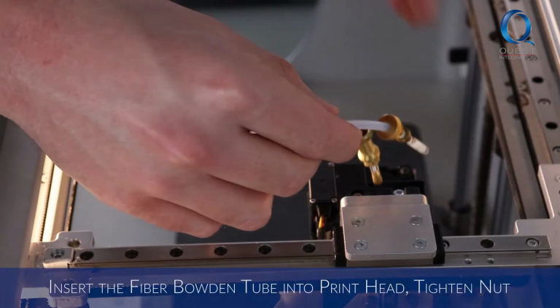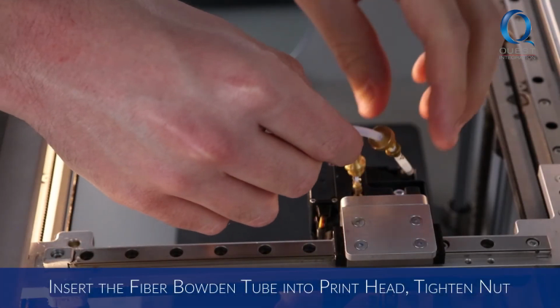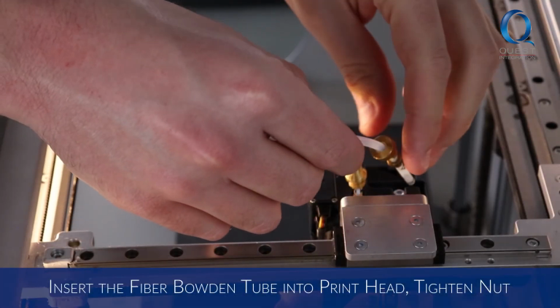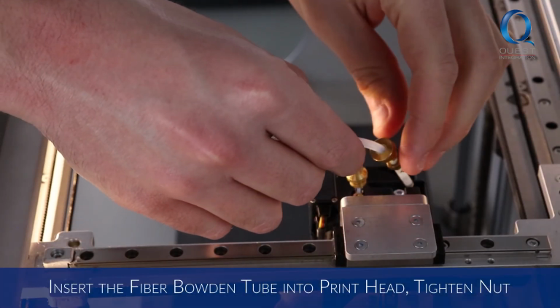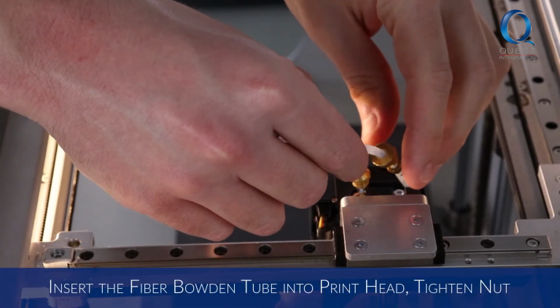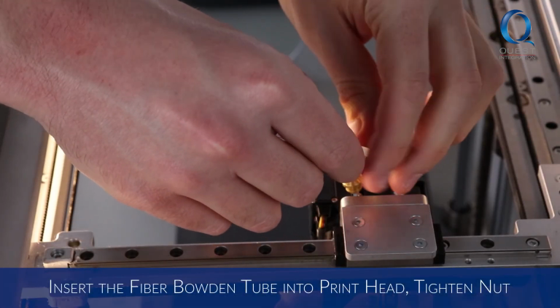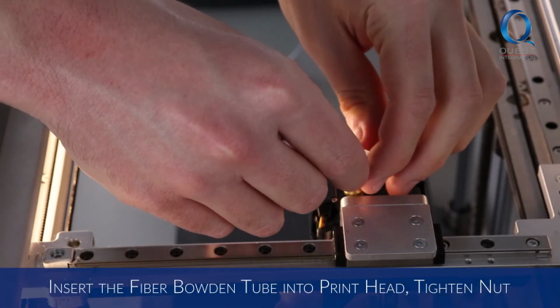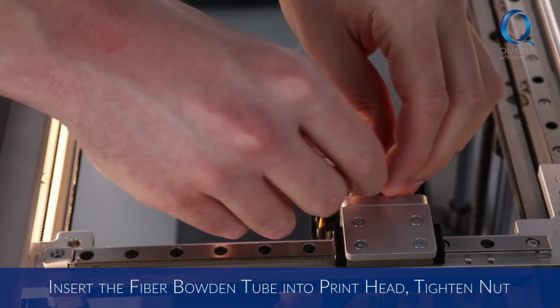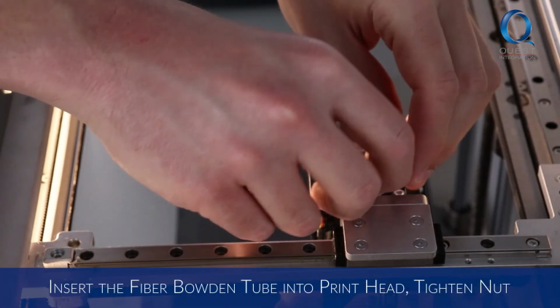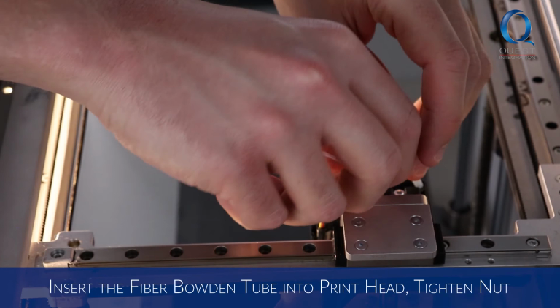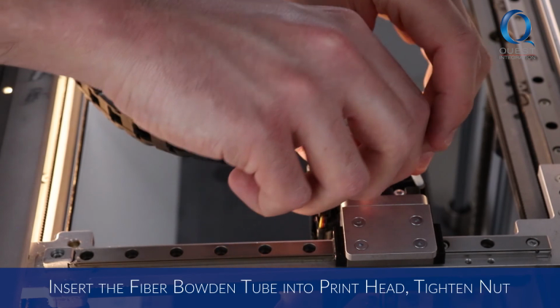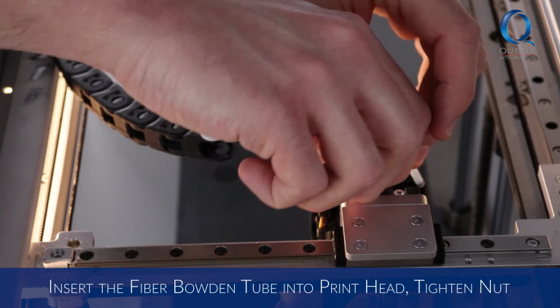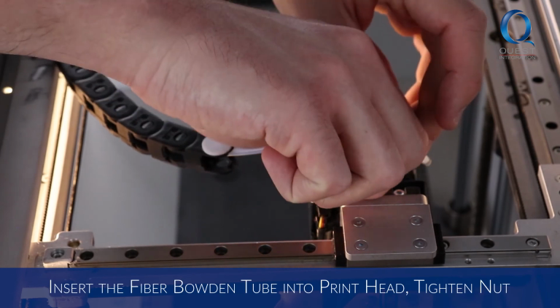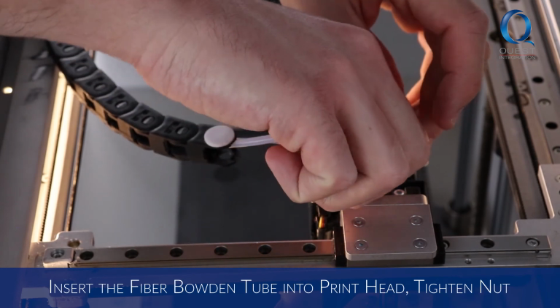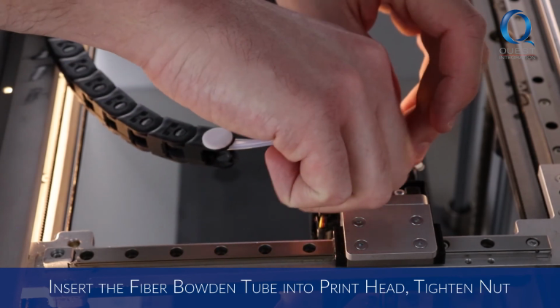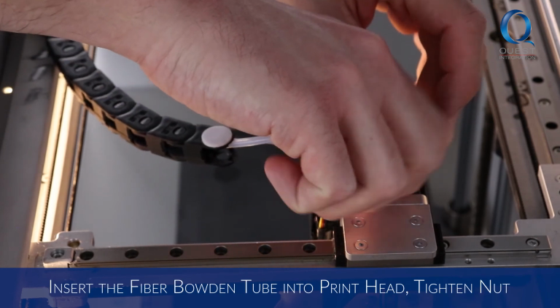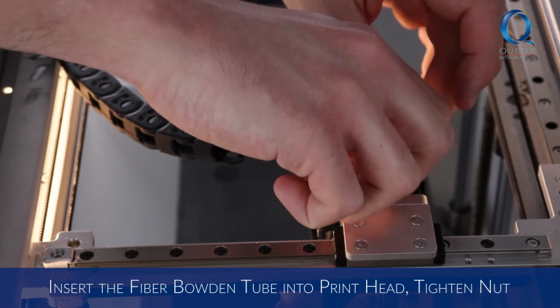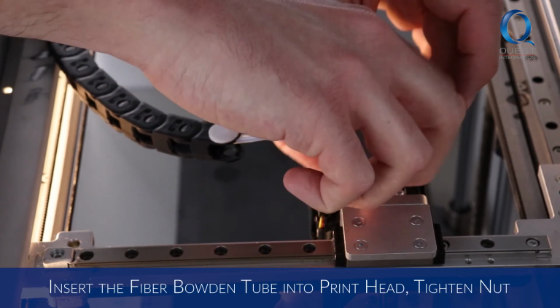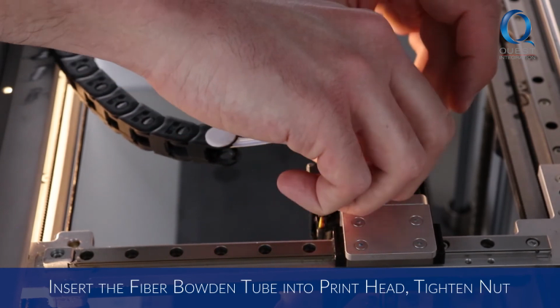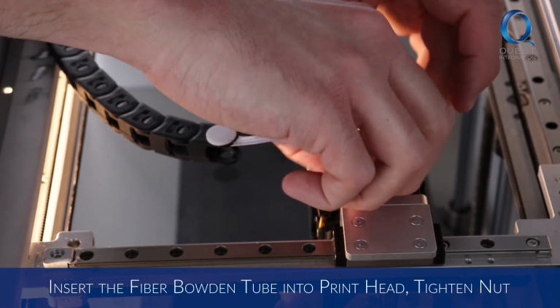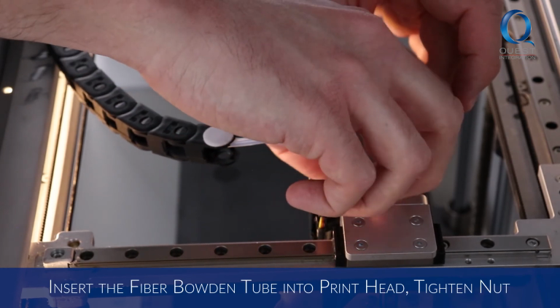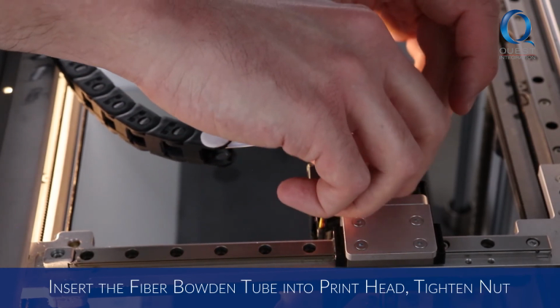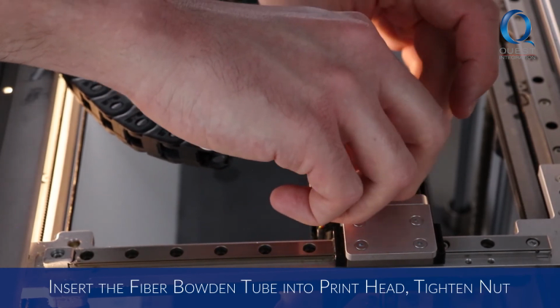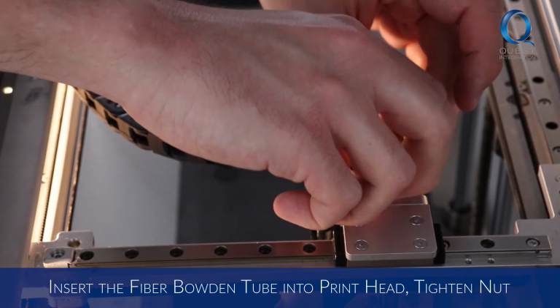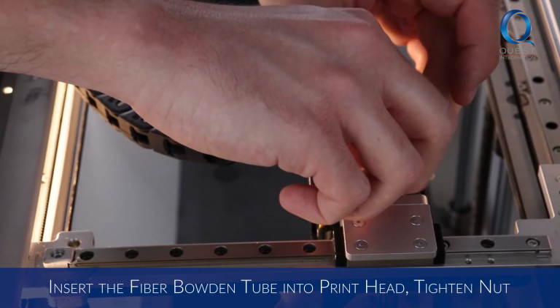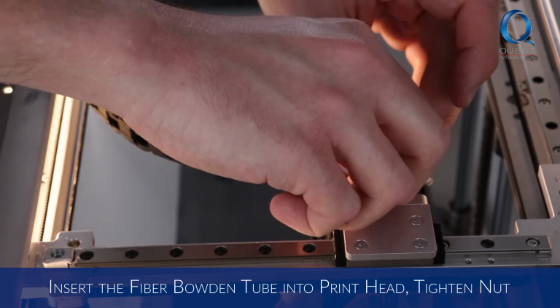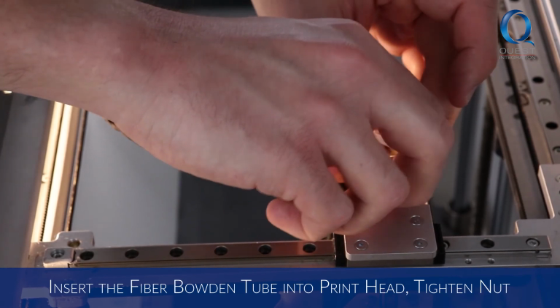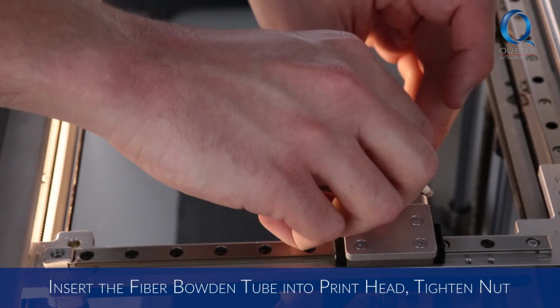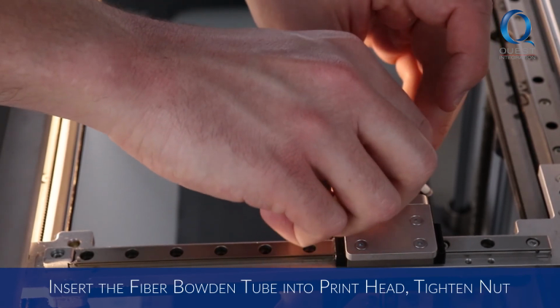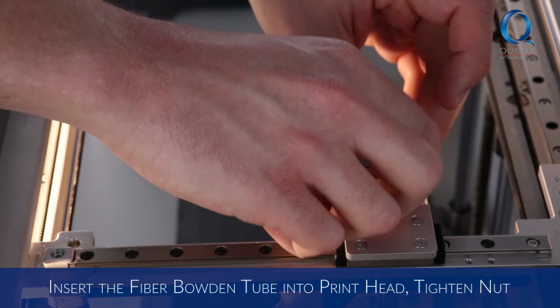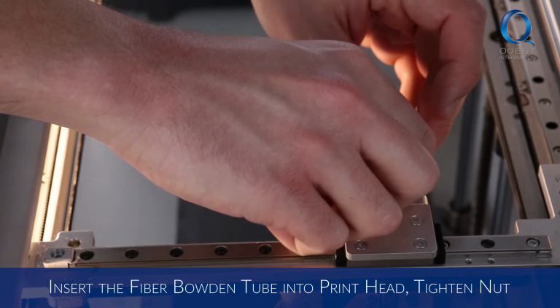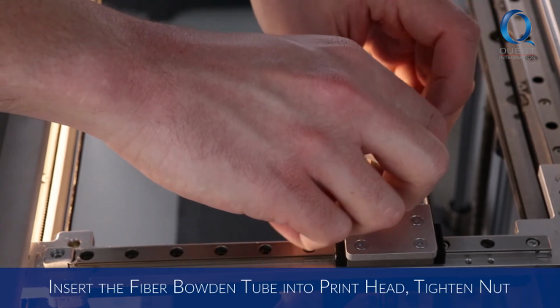Insert the fiber Bowden tube into the print head, tighten the nut, and reload your plastic and fiber spools to start printing.